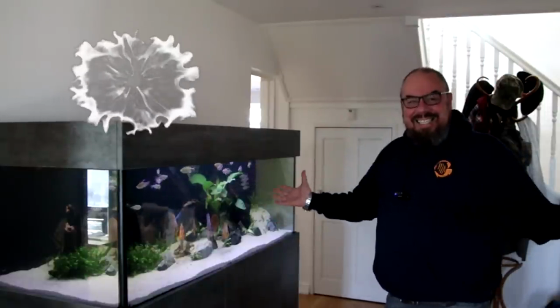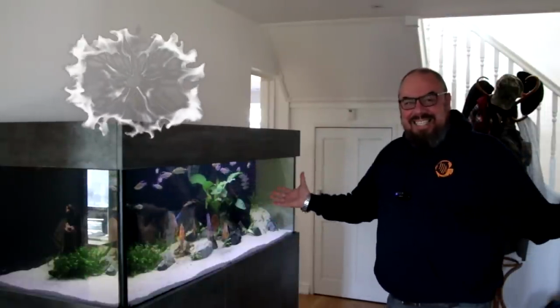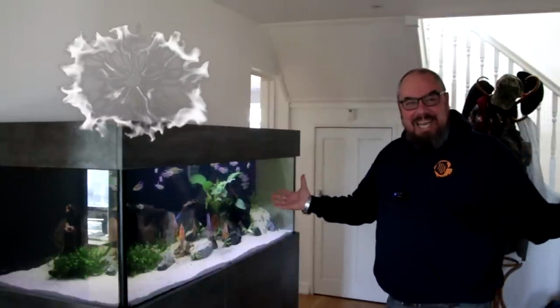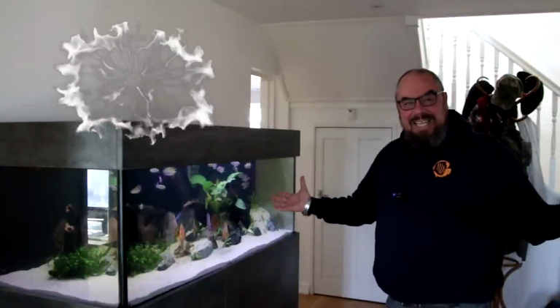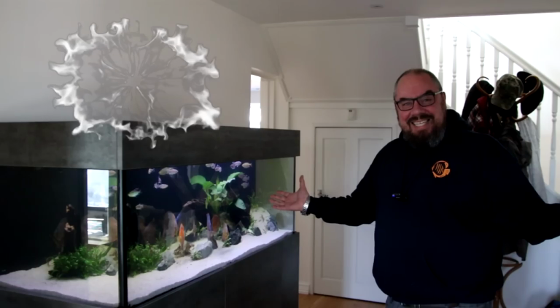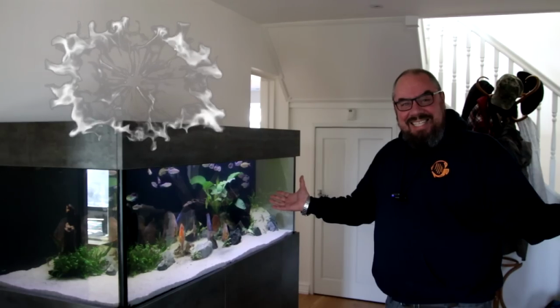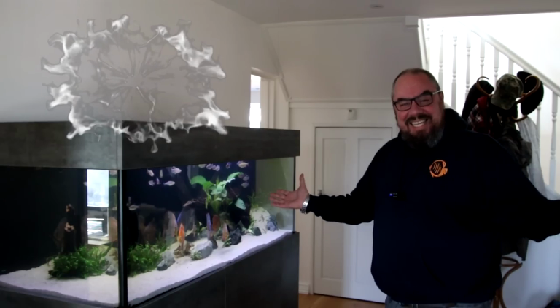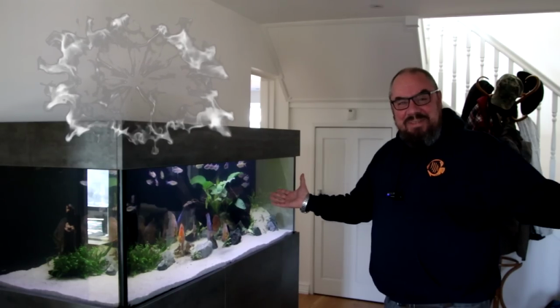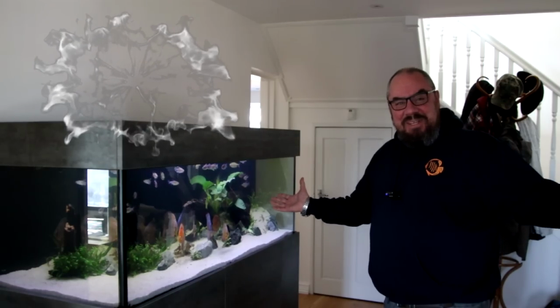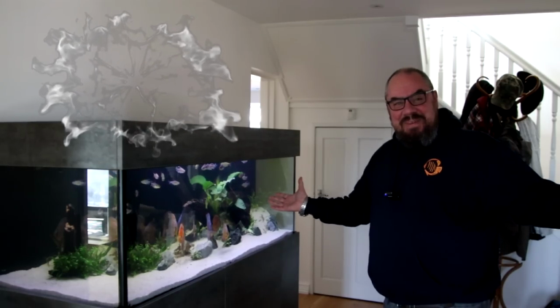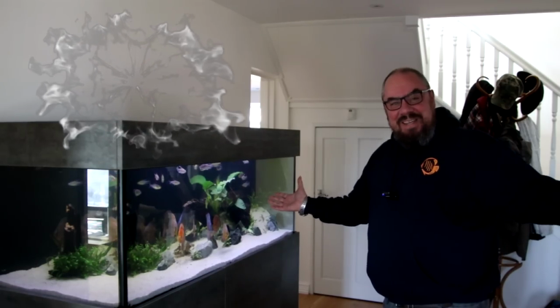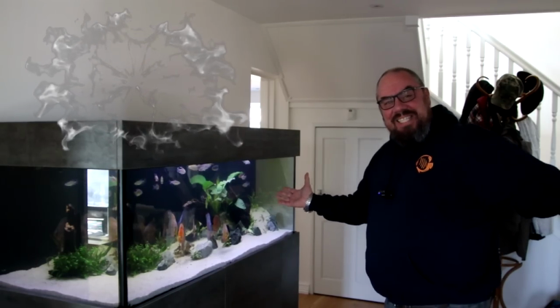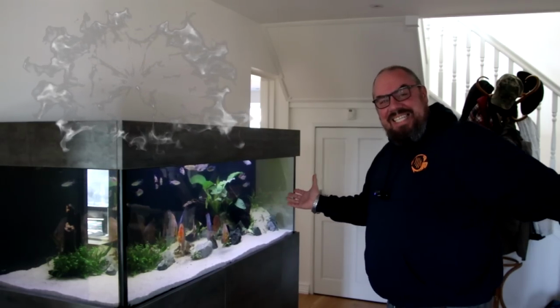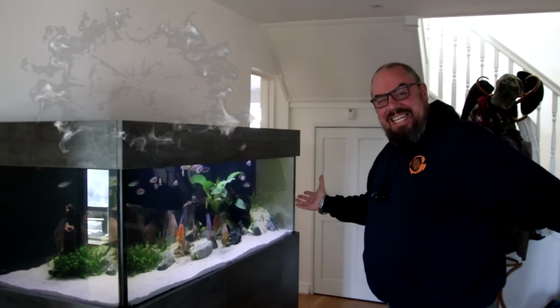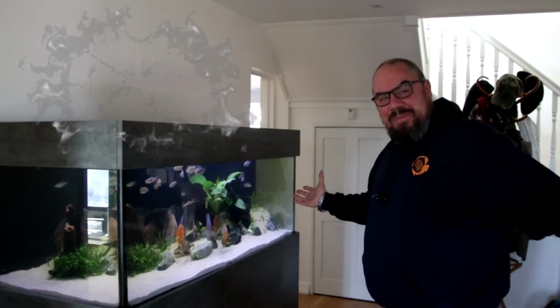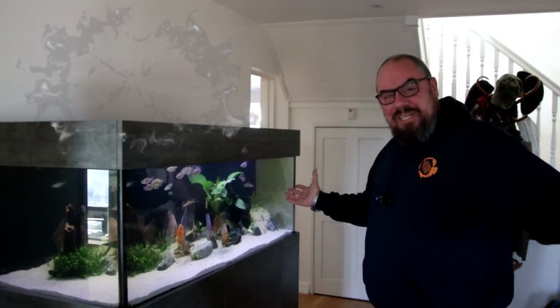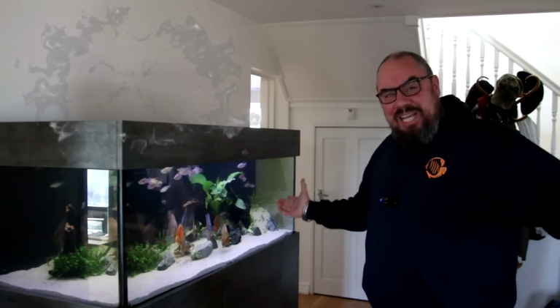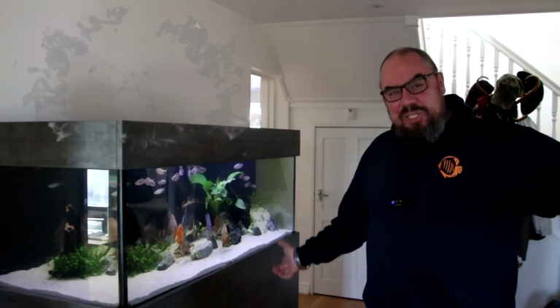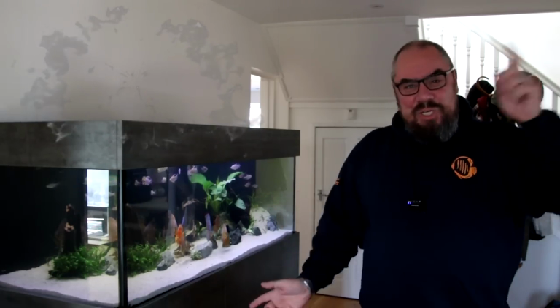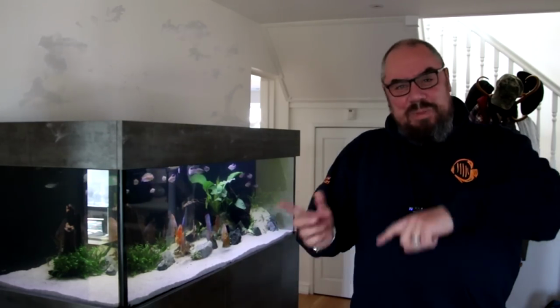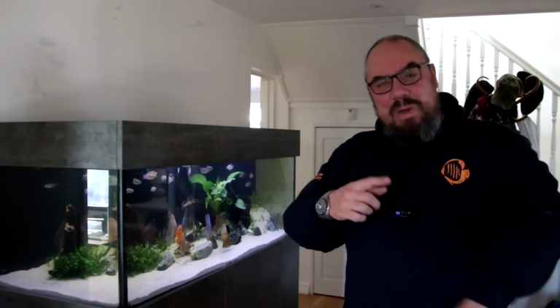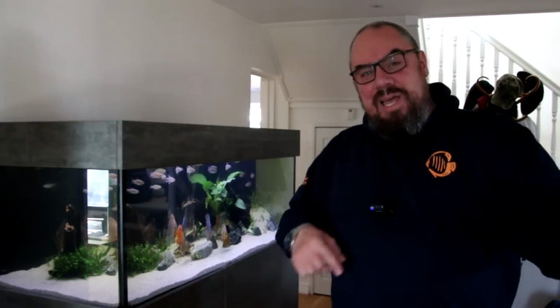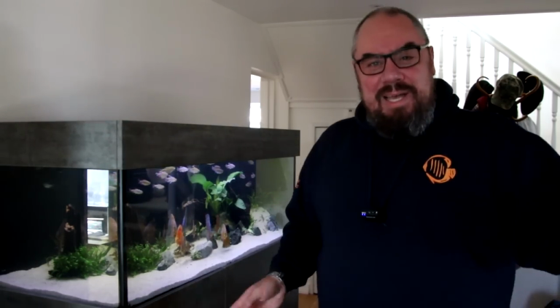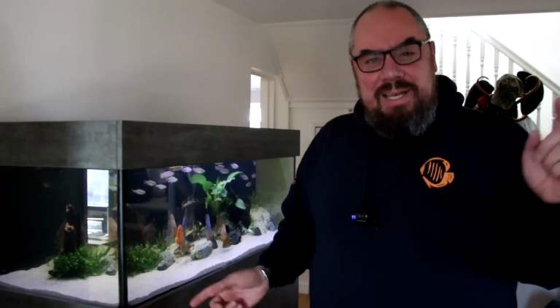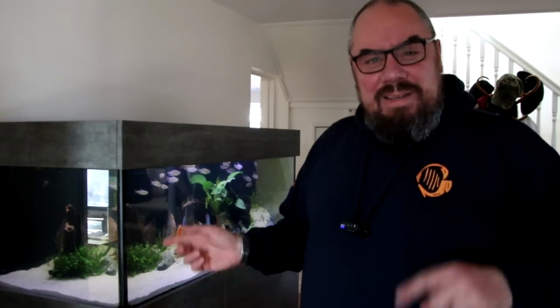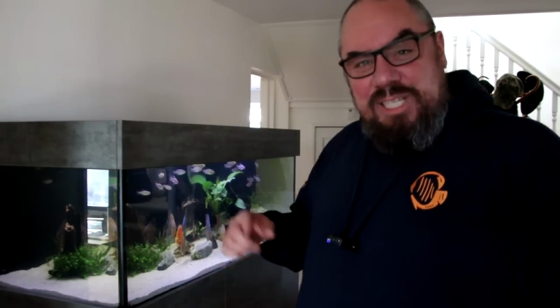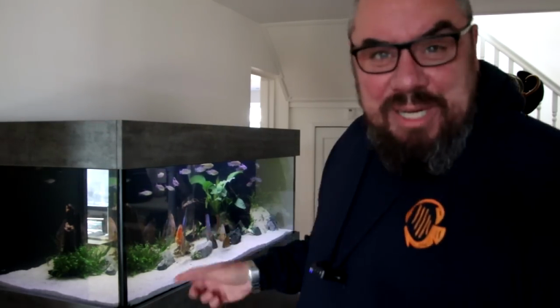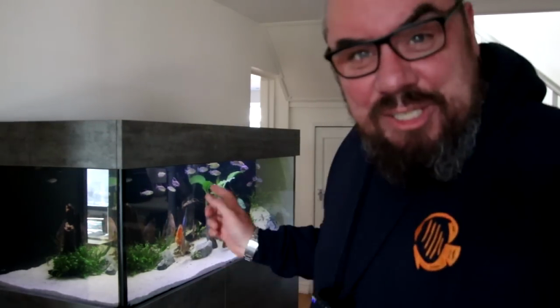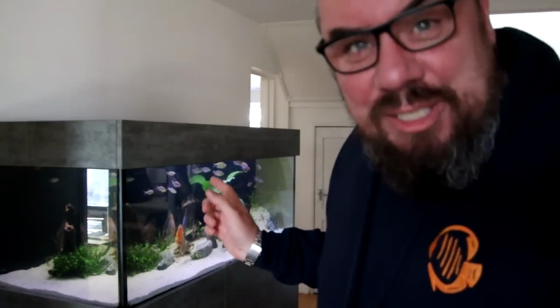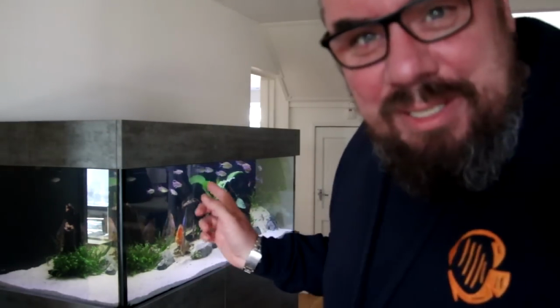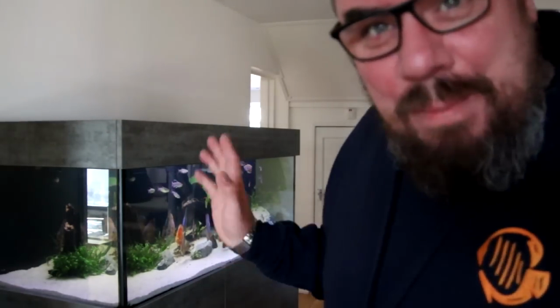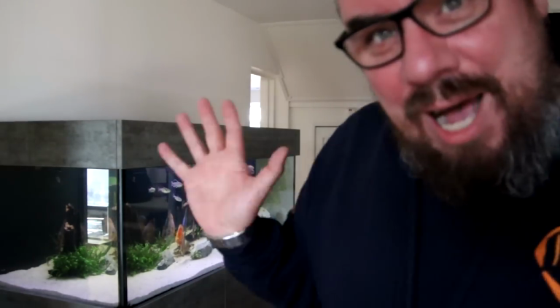Thank you for joining me. See you in the next one. Enjoy some fishy pictures. Bye.